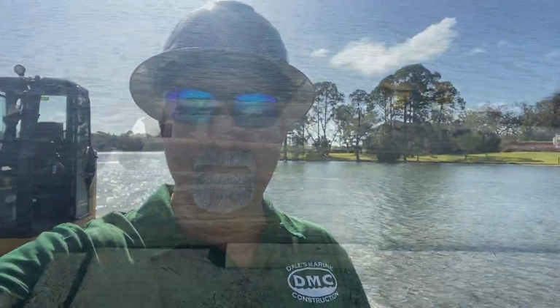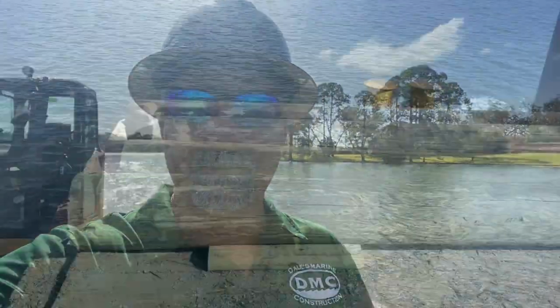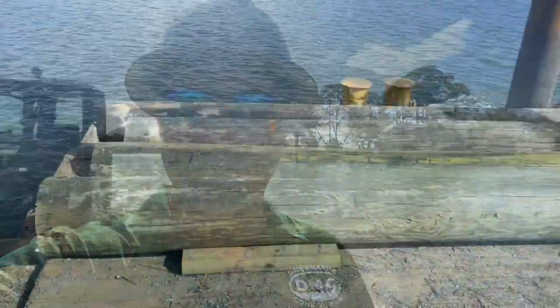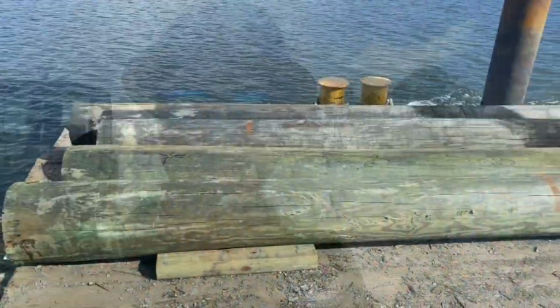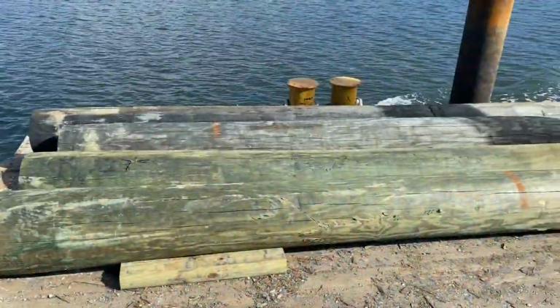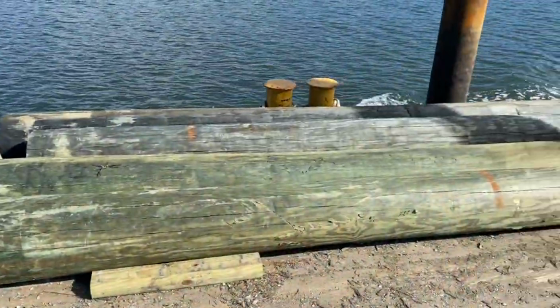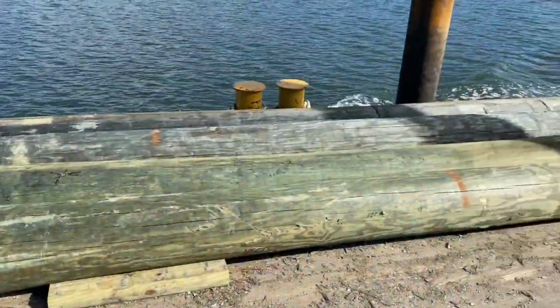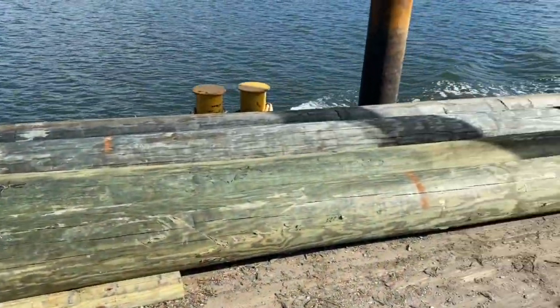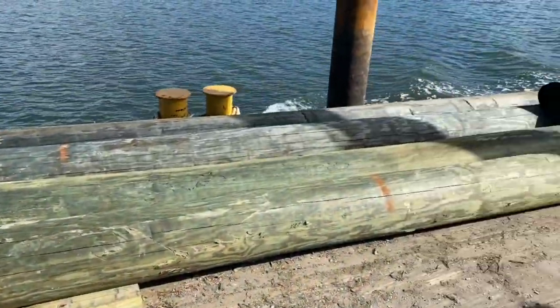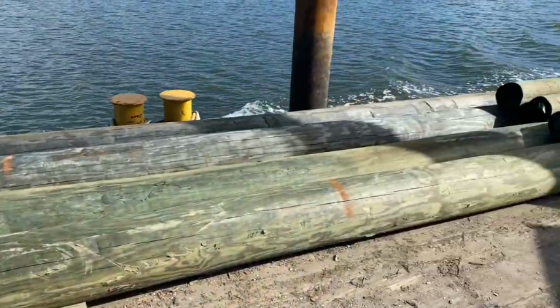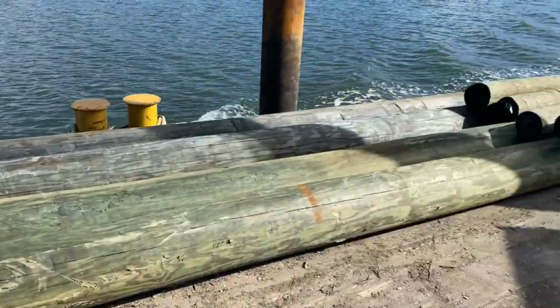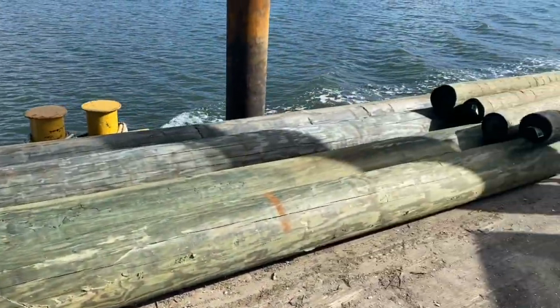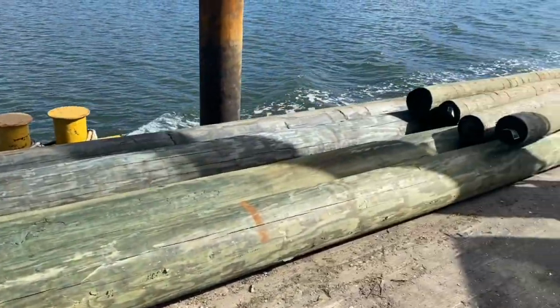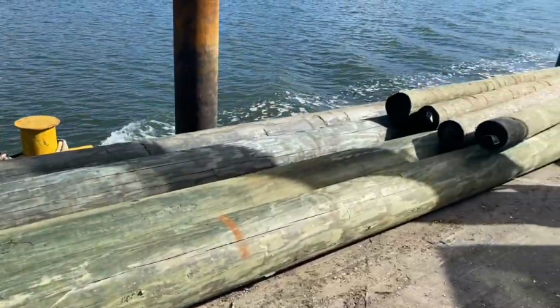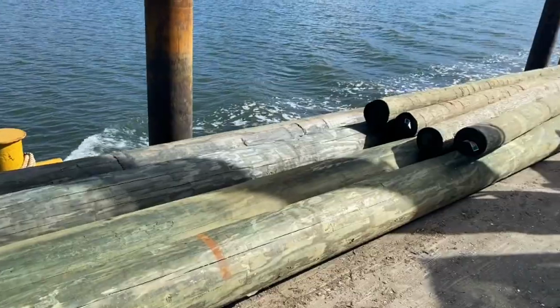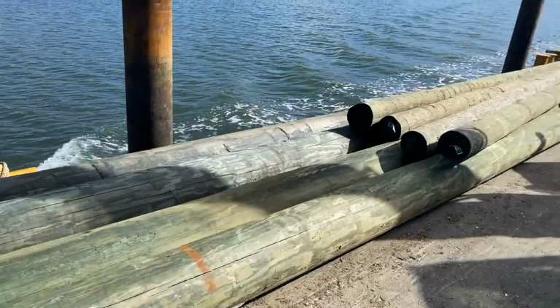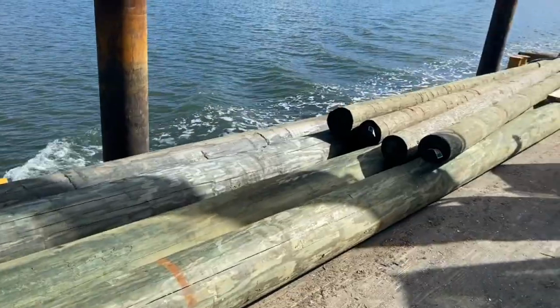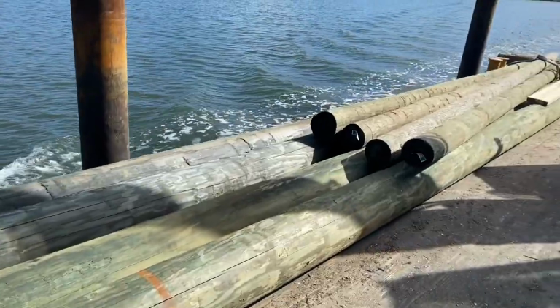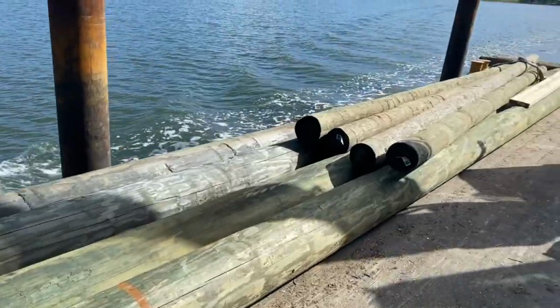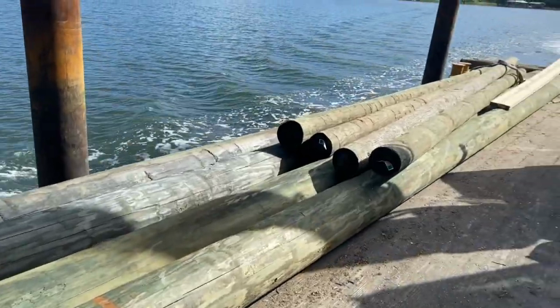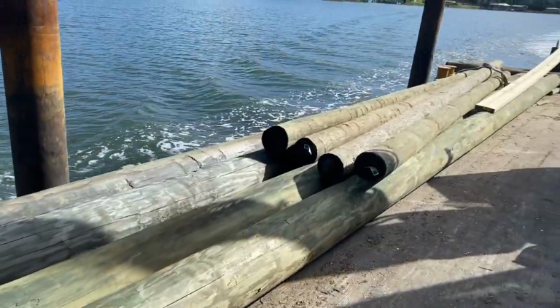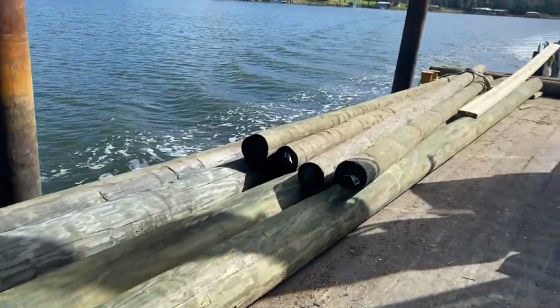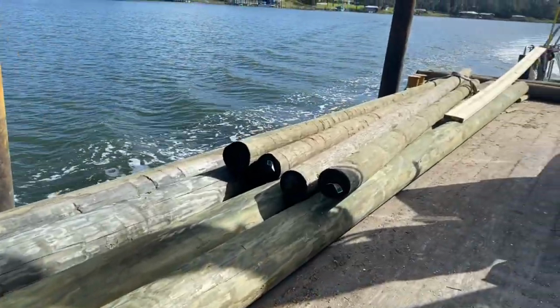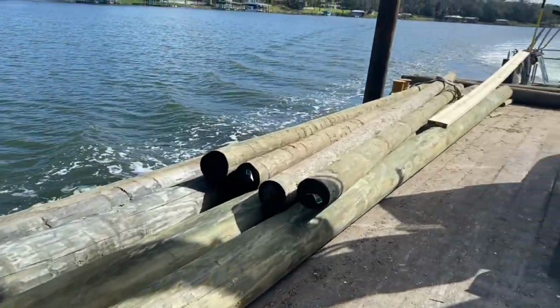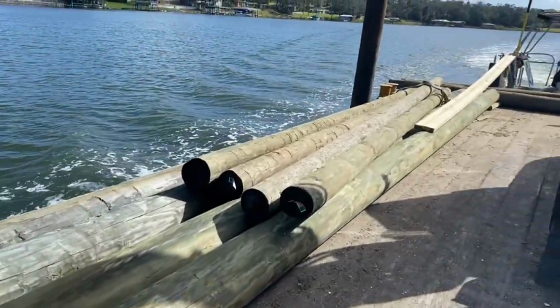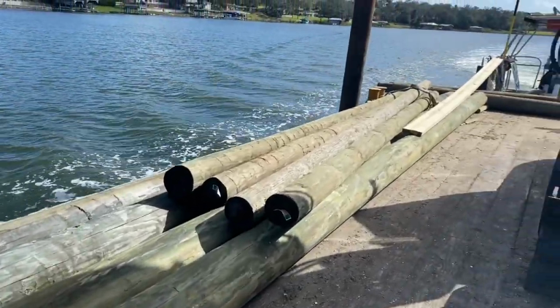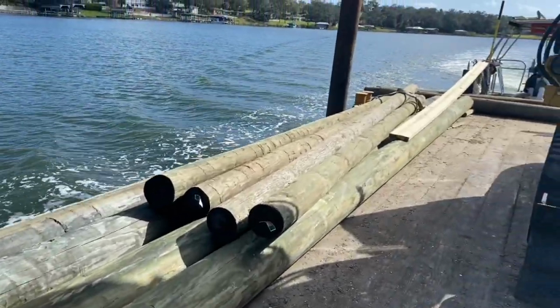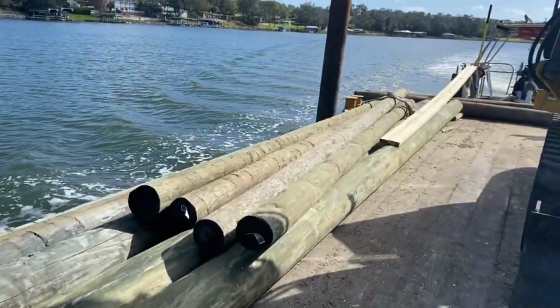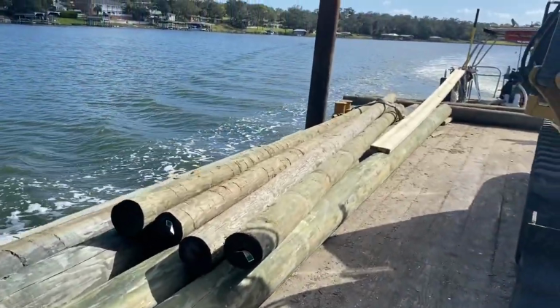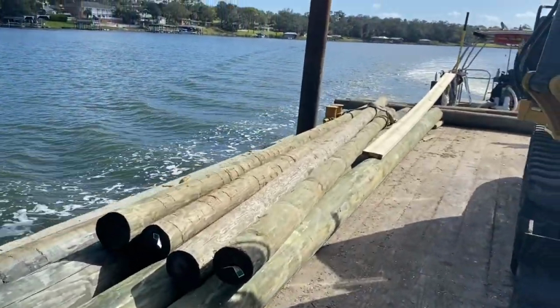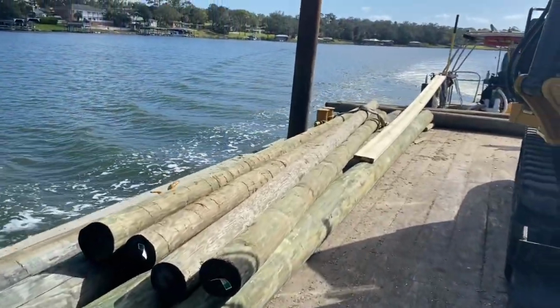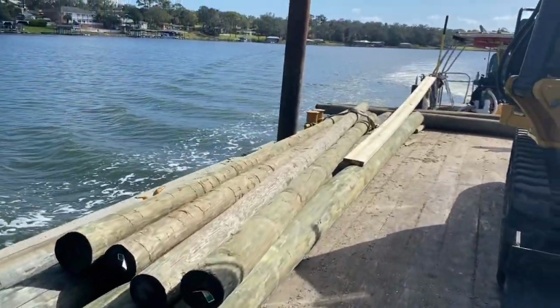35-foot pilings right here laying on the barge — just about takes up the whole length. You've got a 41-foot barge.